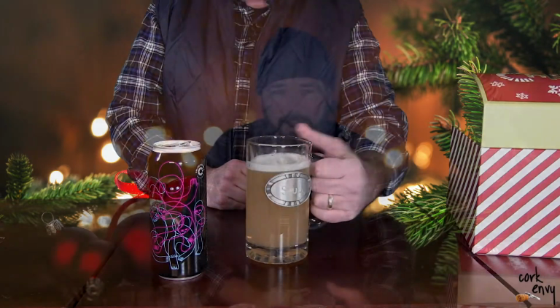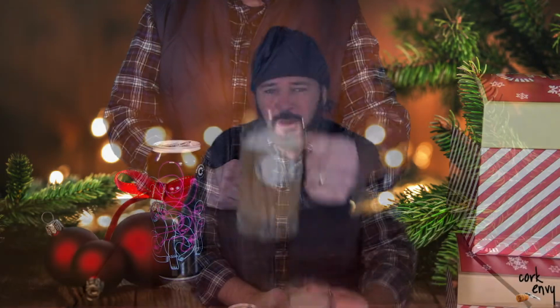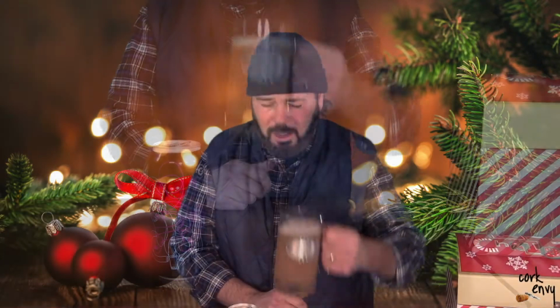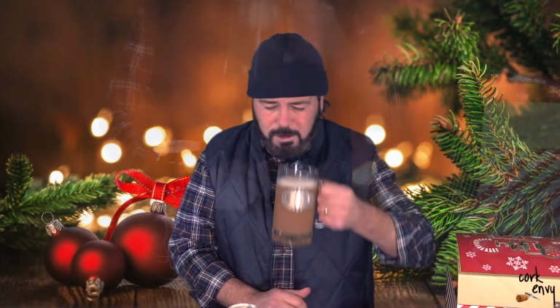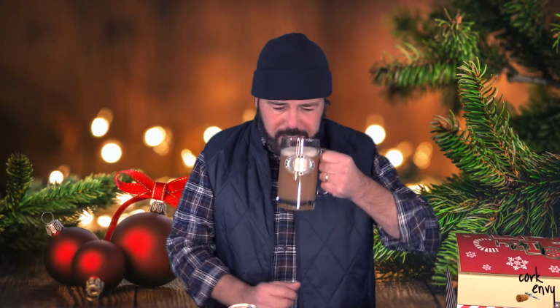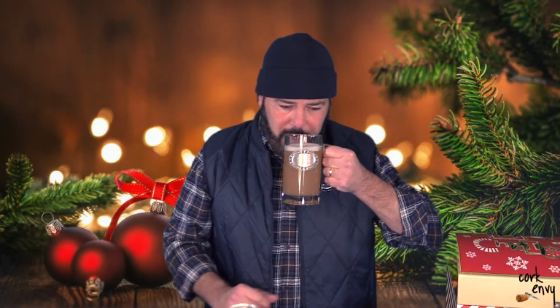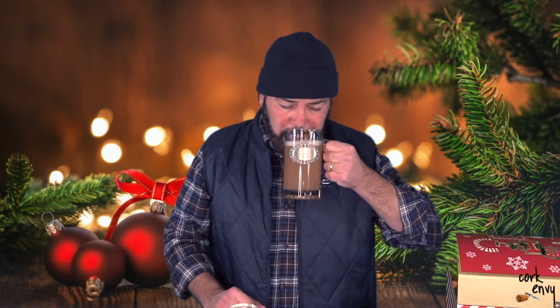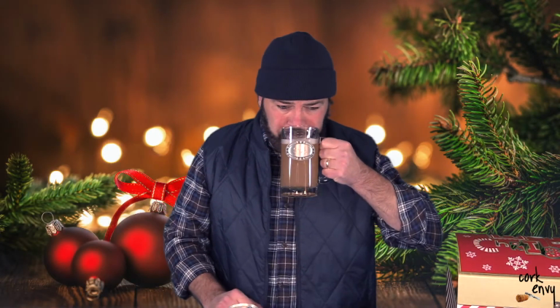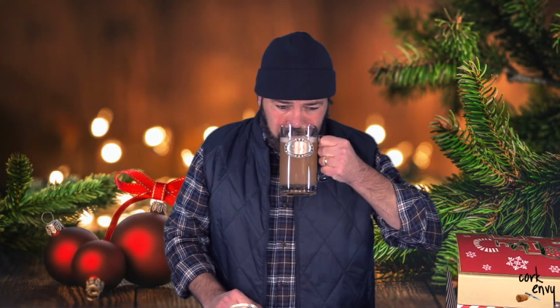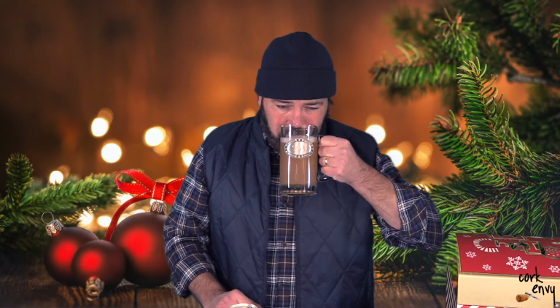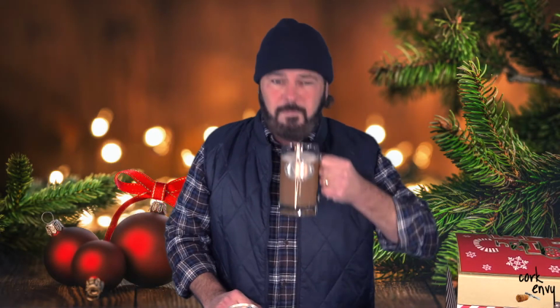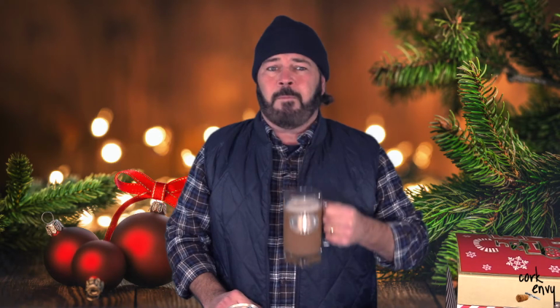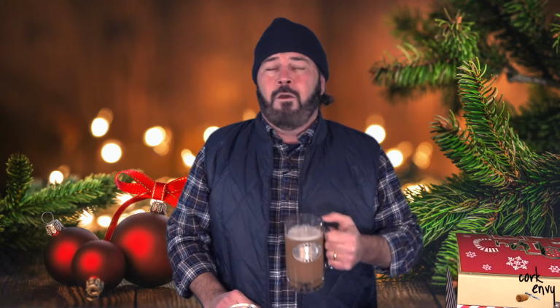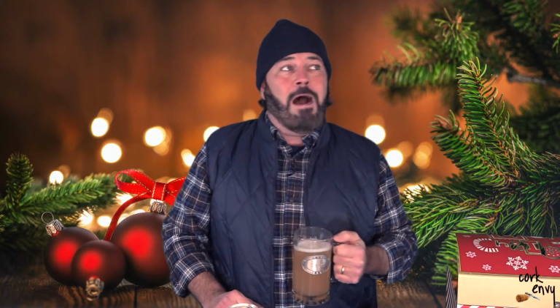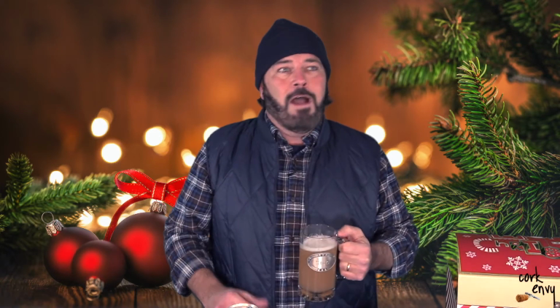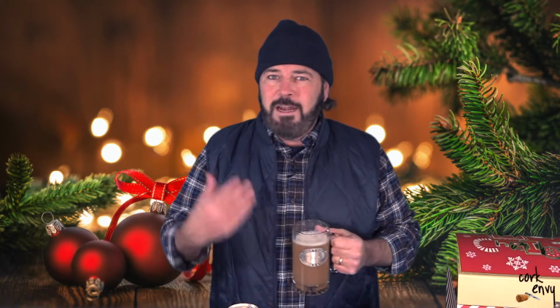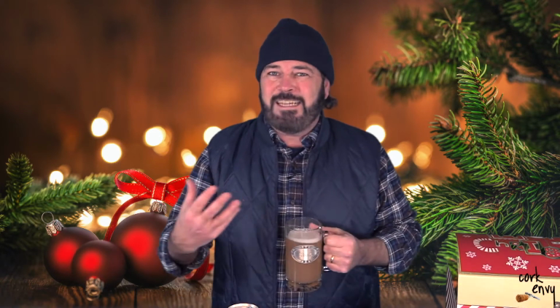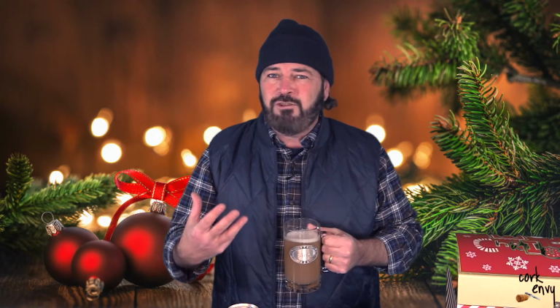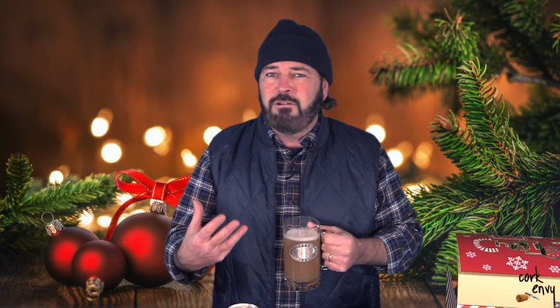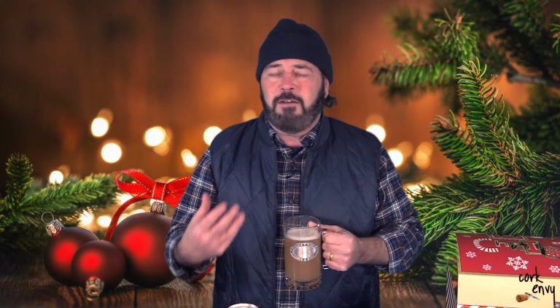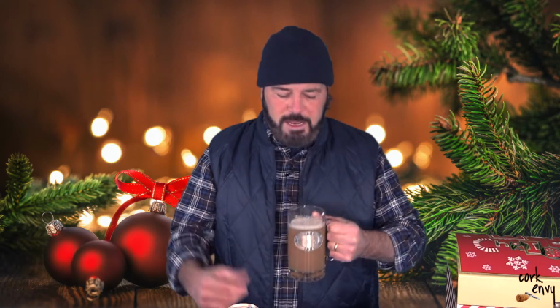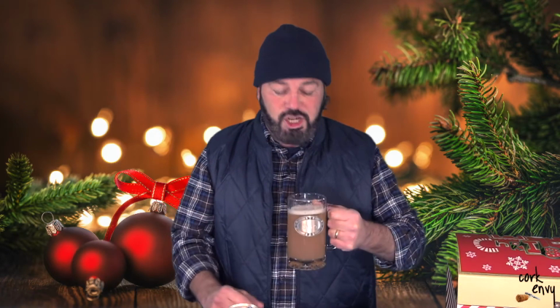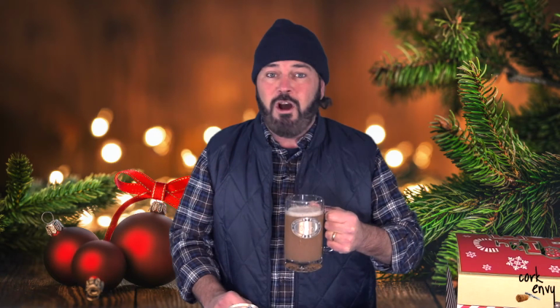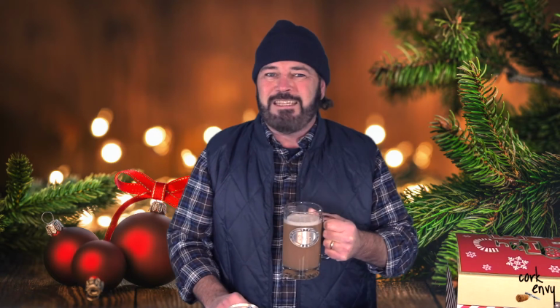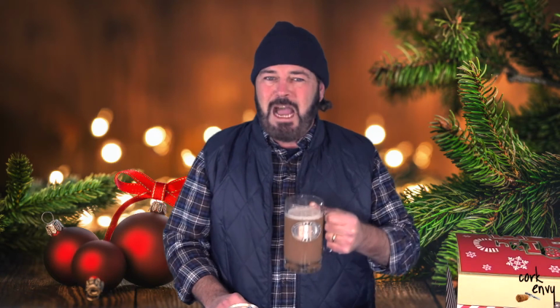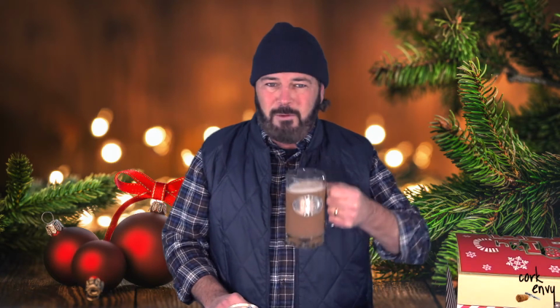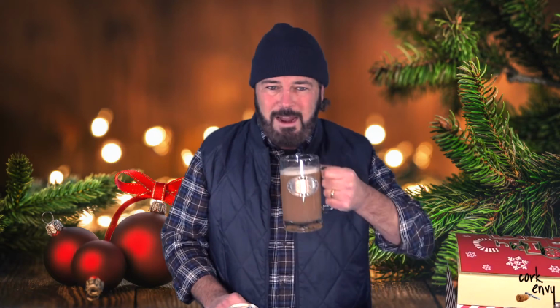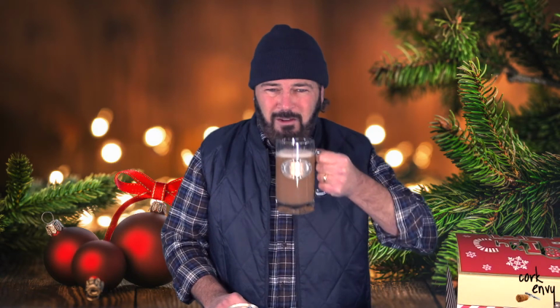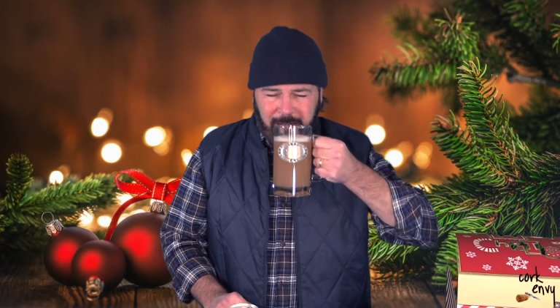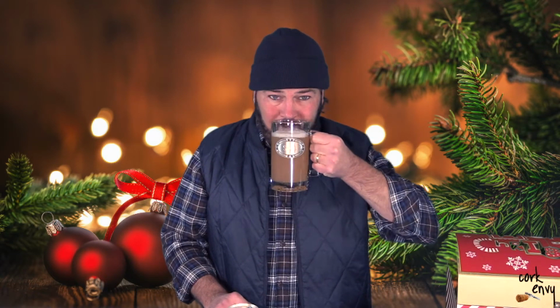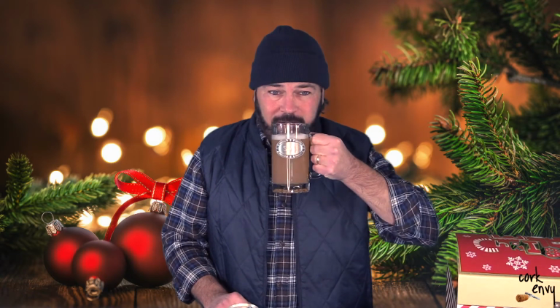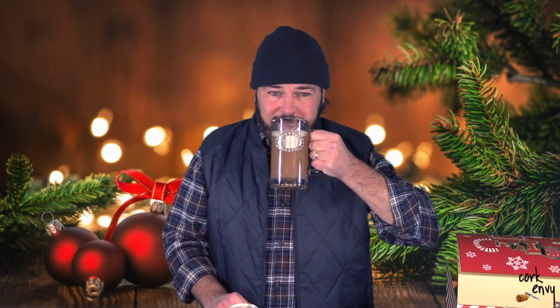On the nose of this beer, I'm getting a lot of citrus notes. For me it's jumping off as lime right now. Let's give it a taste.